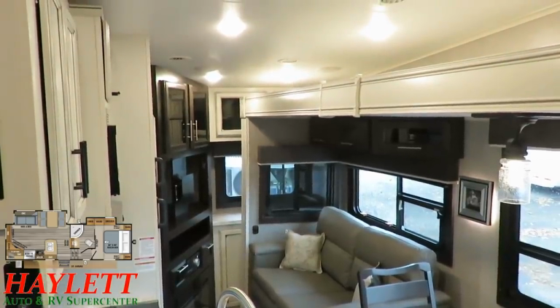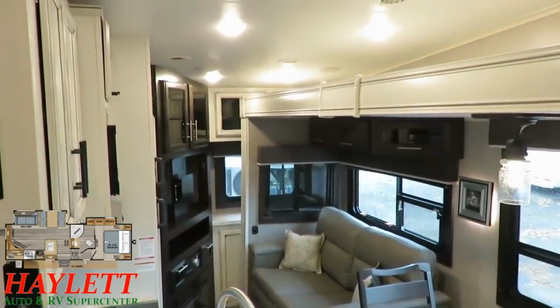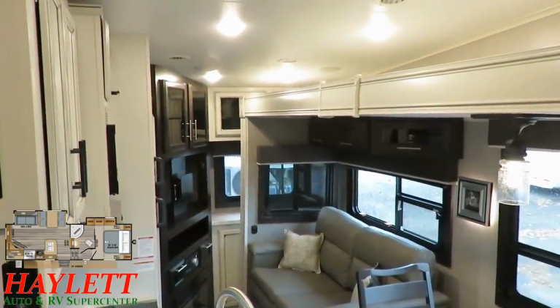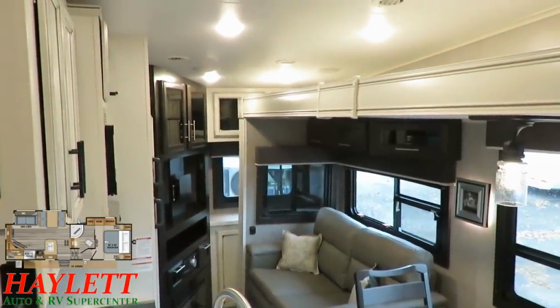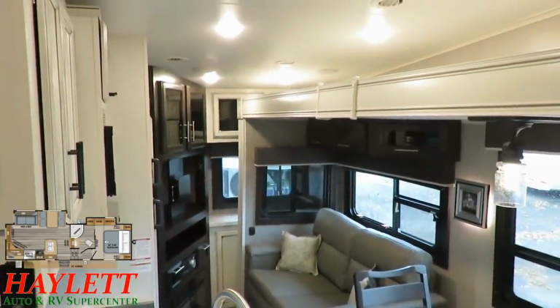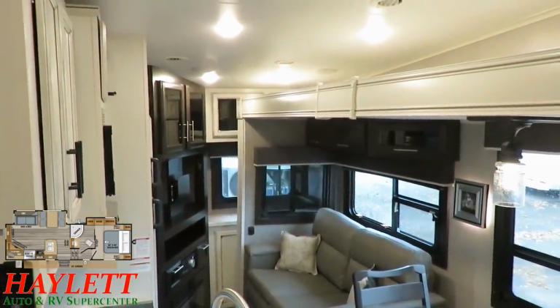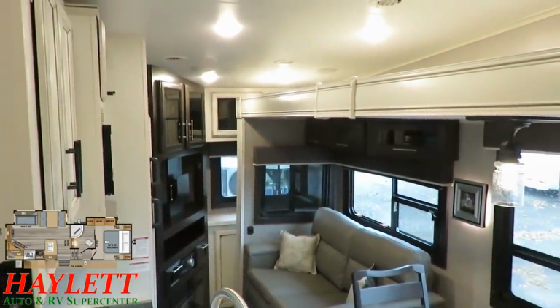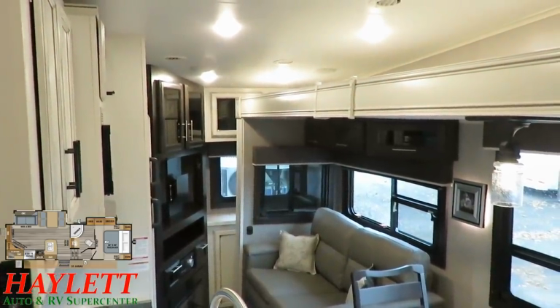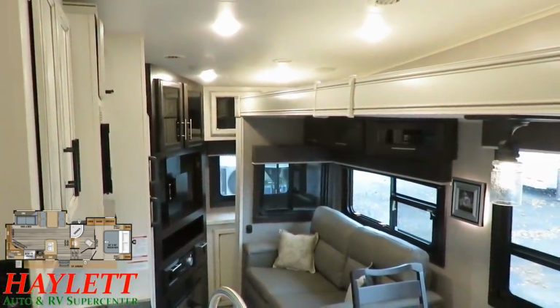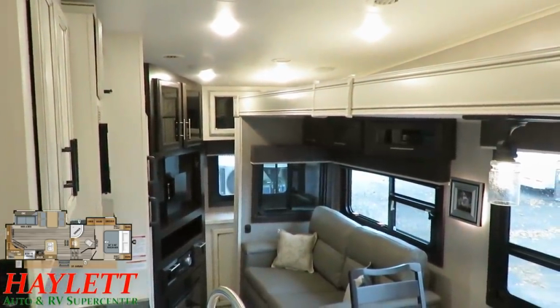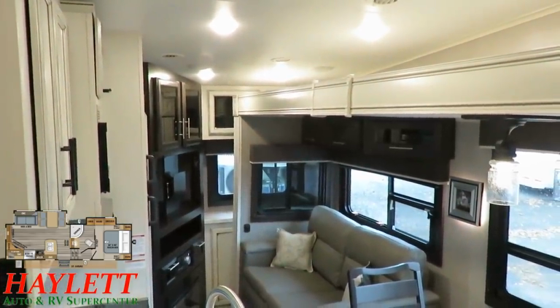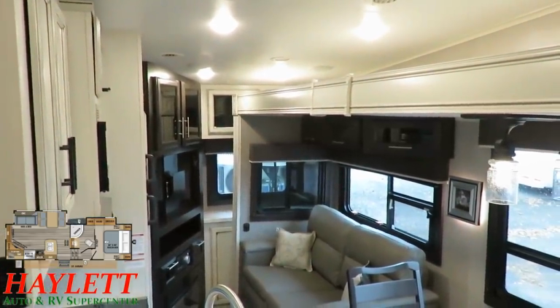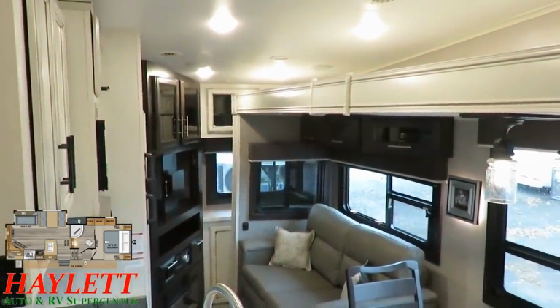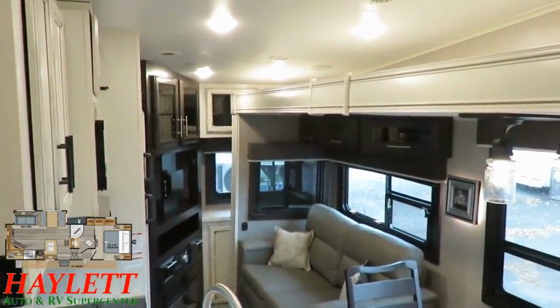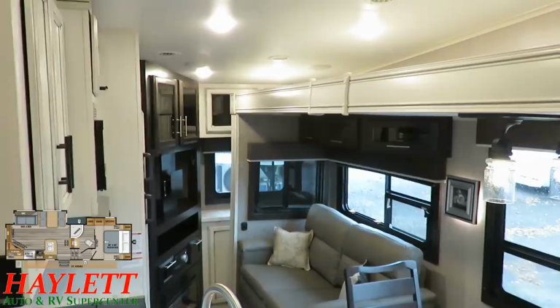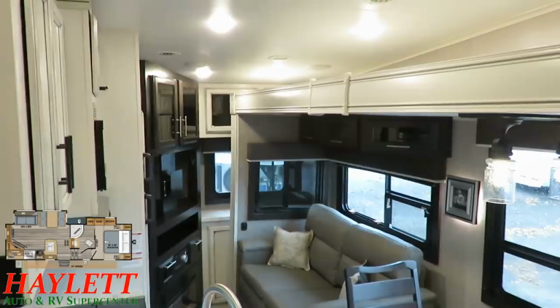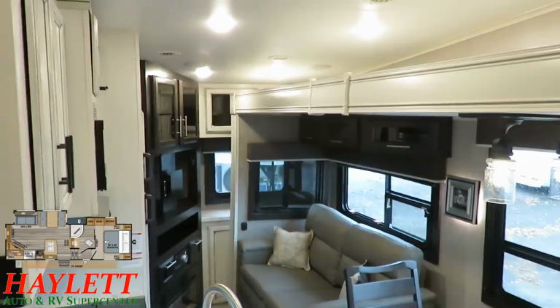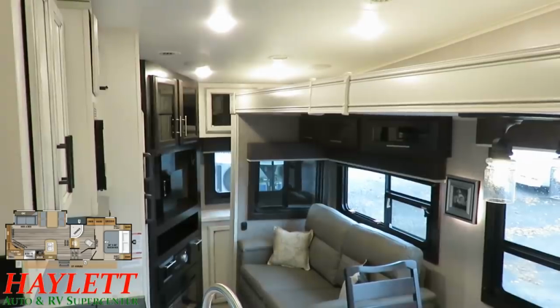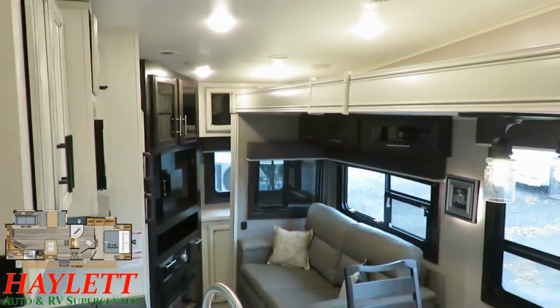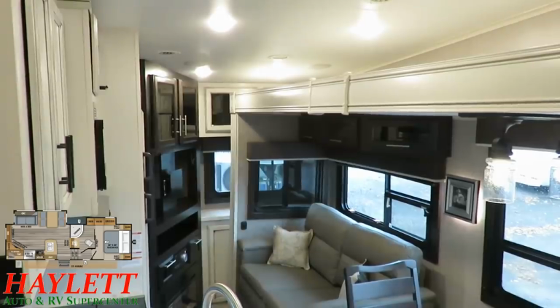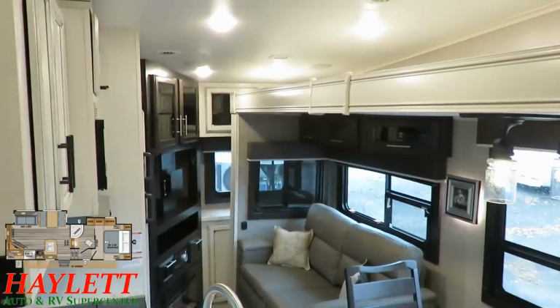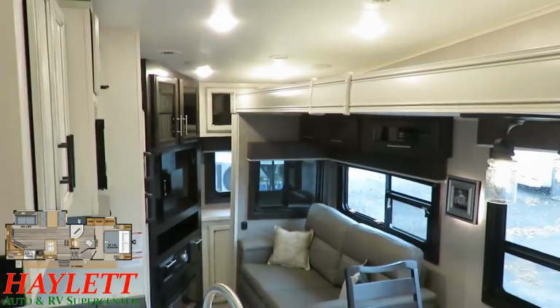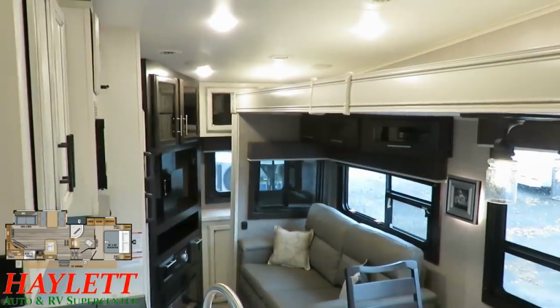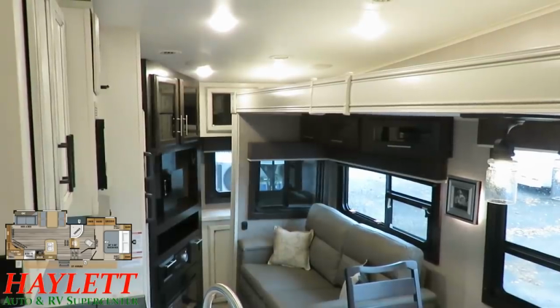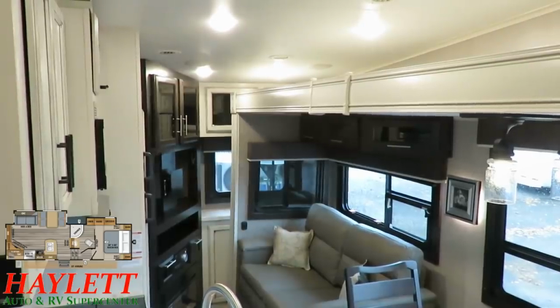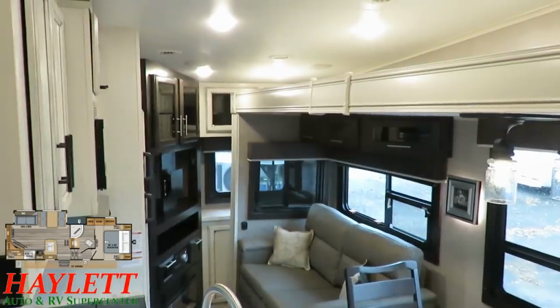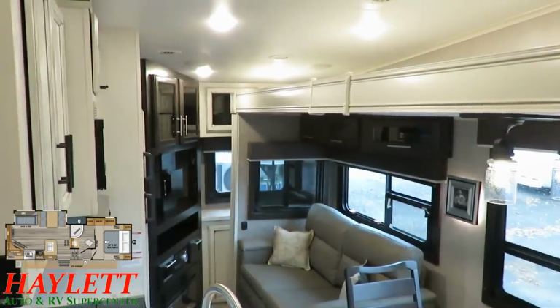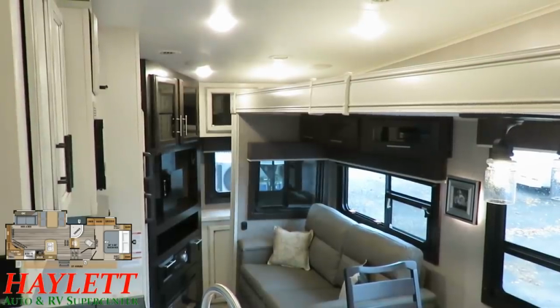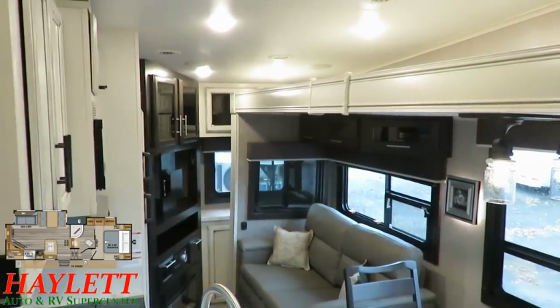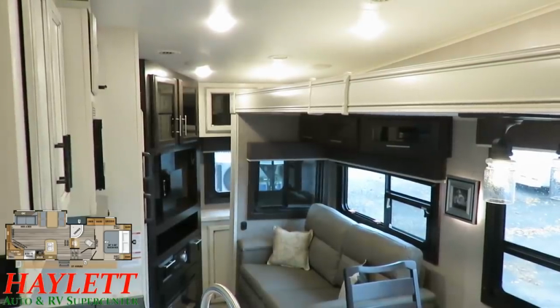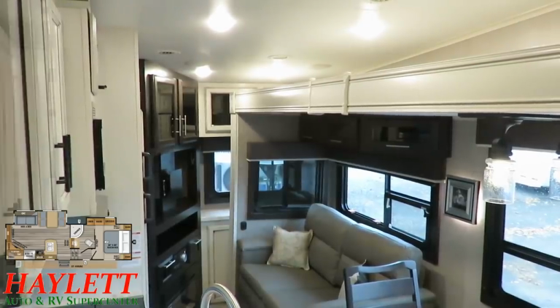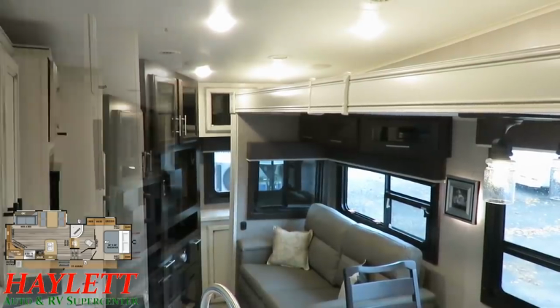Or you can just push the slide button, which is within arm's length of where I'm standing, for about three seconds and get in there. It's not that hard.